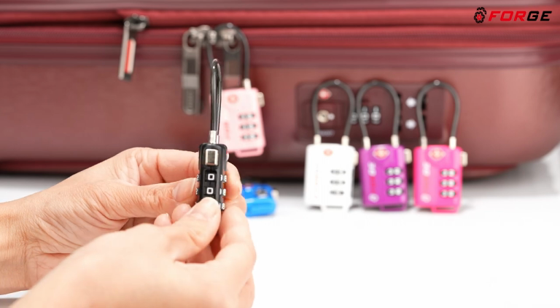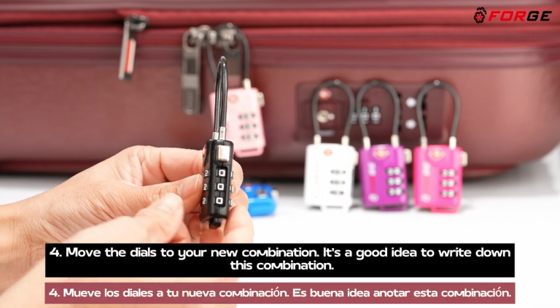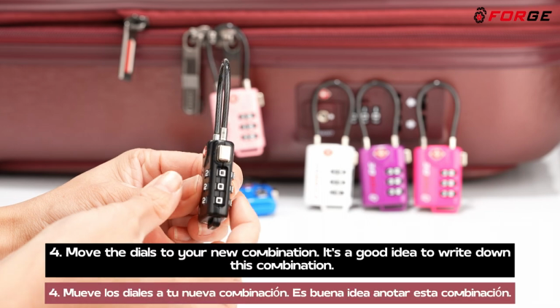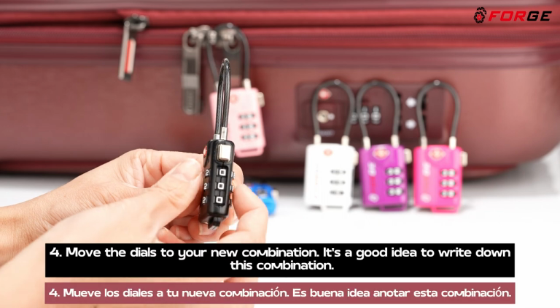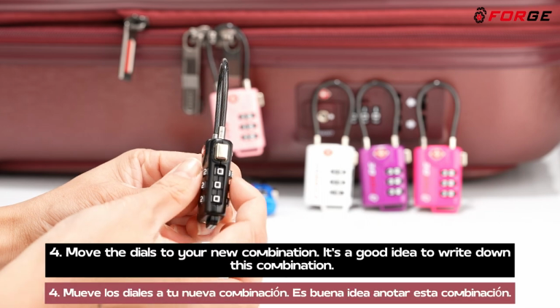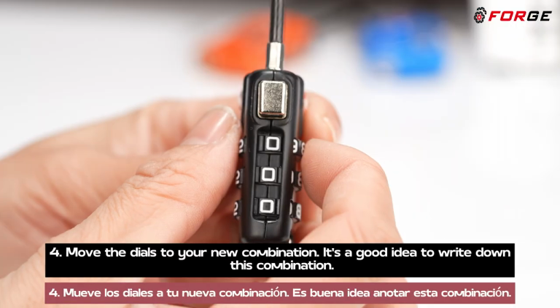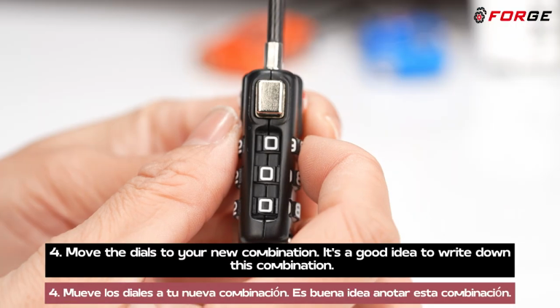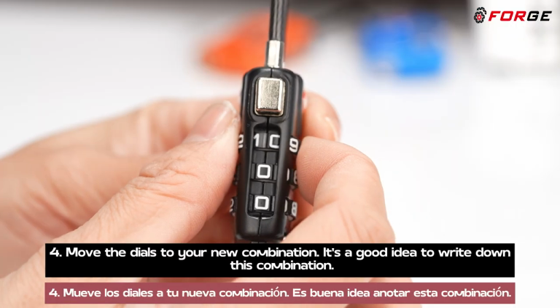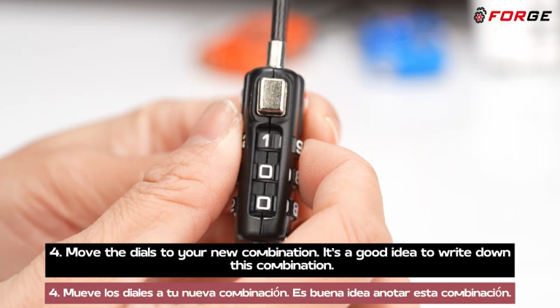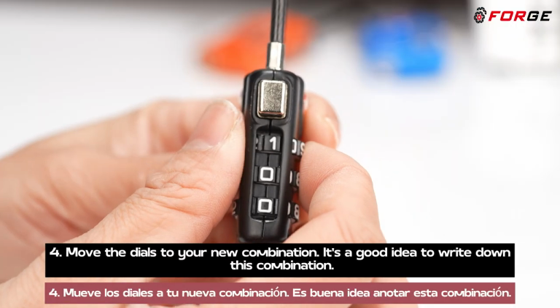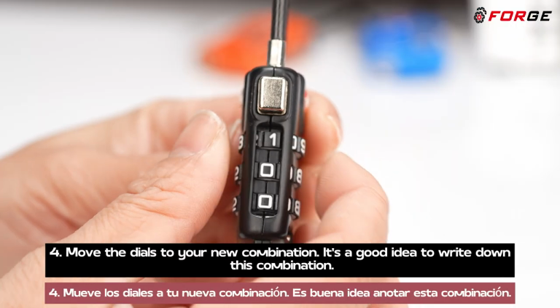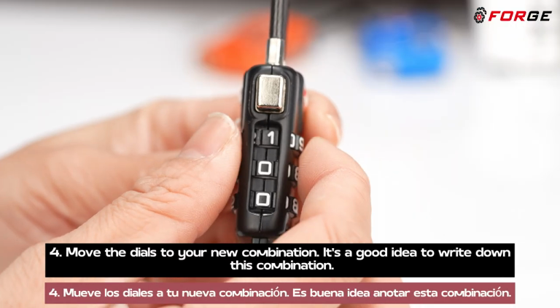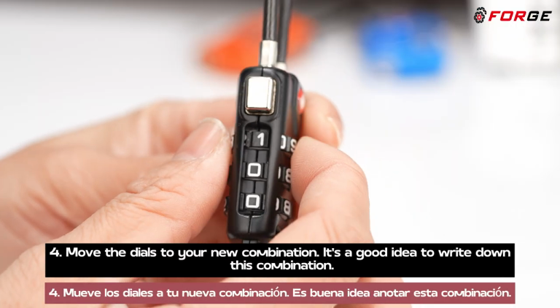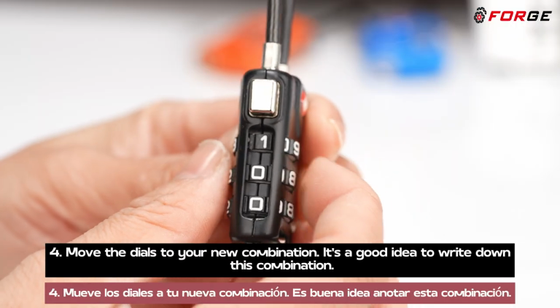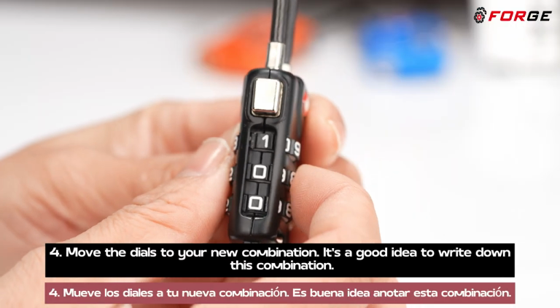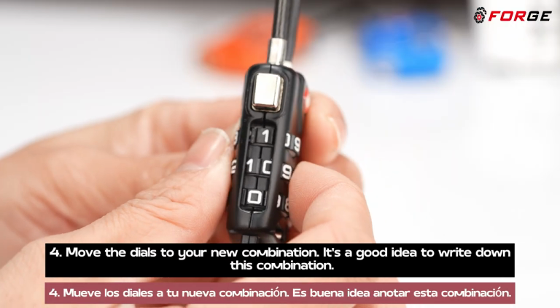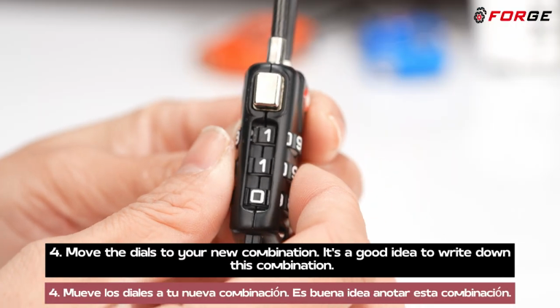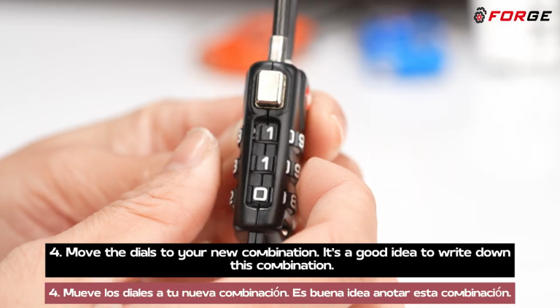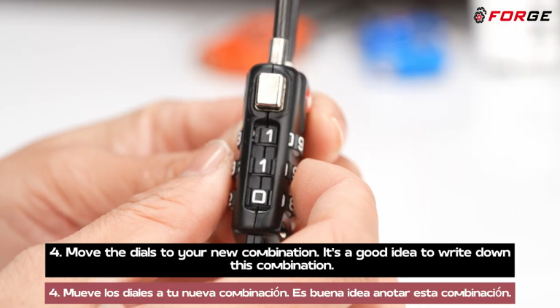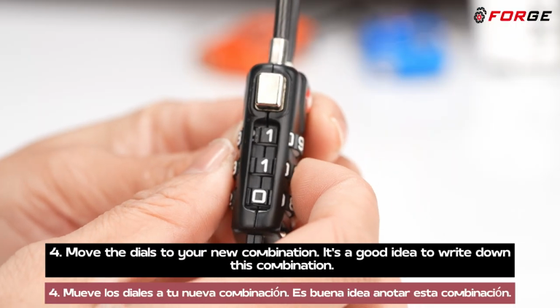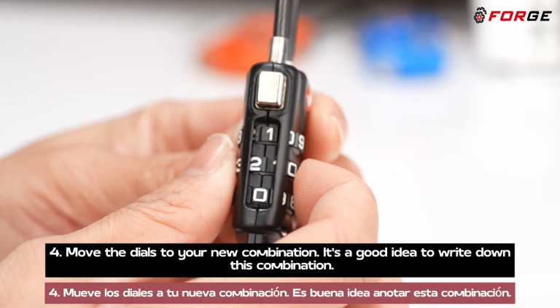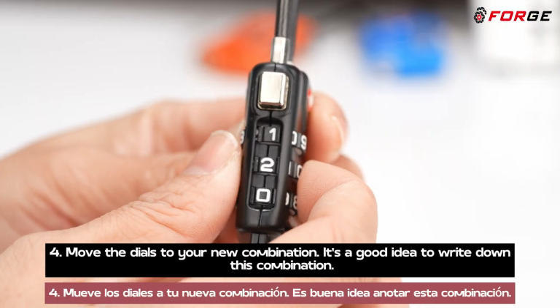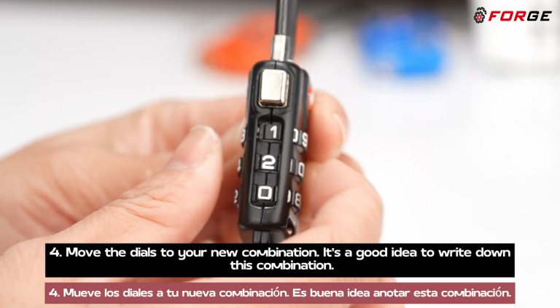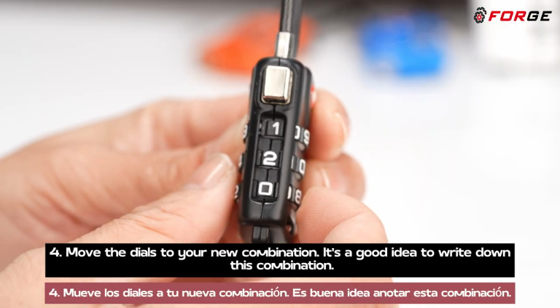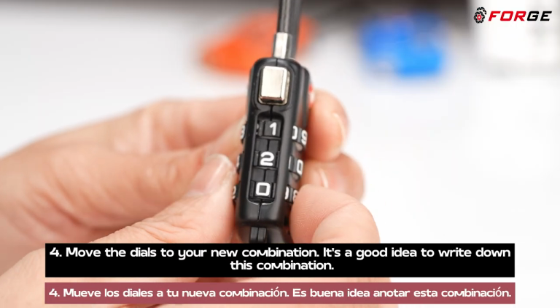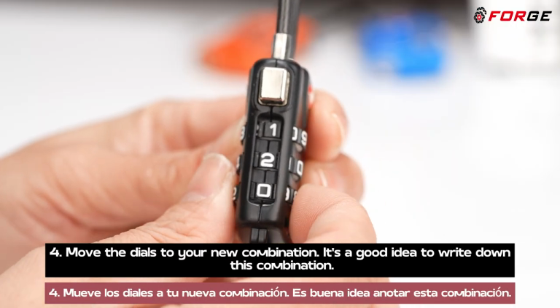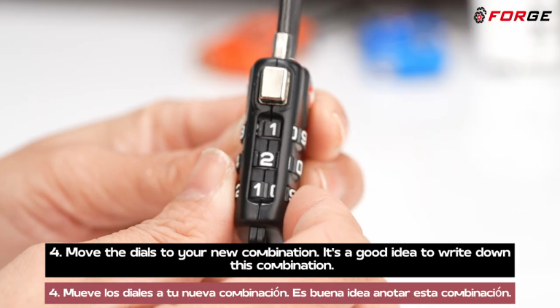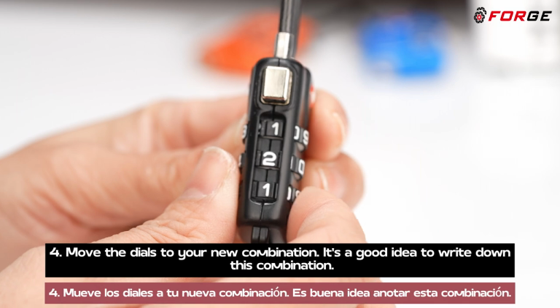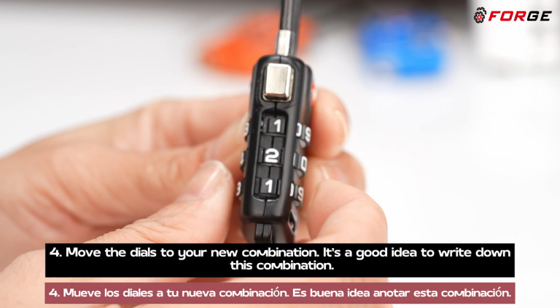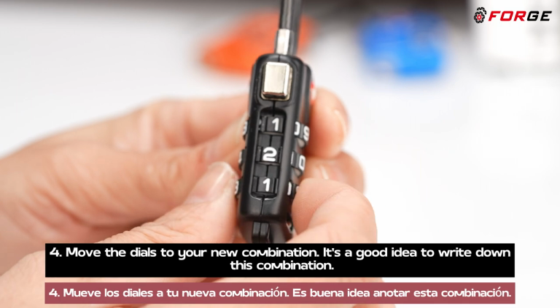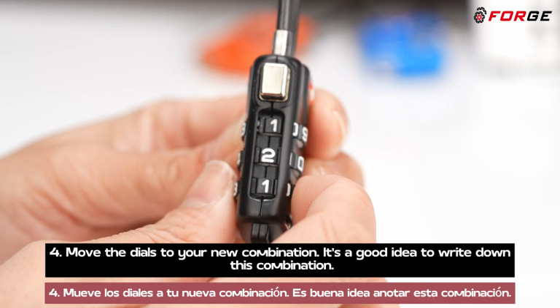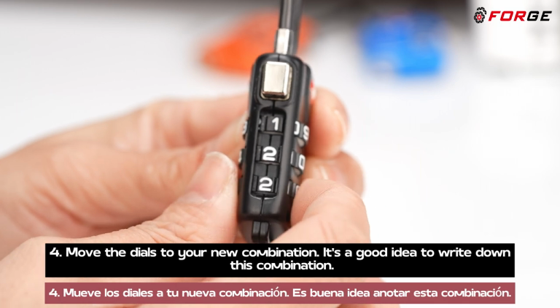4. Move the dials to your new combination. It's a good idea to write down this combination.